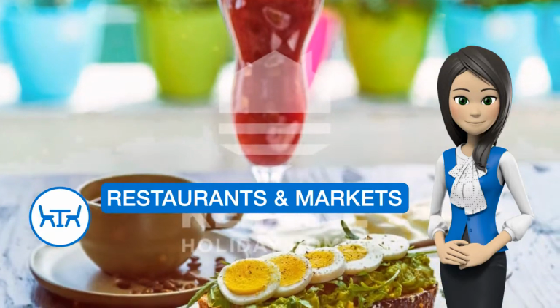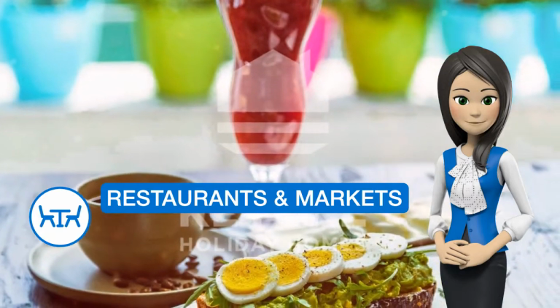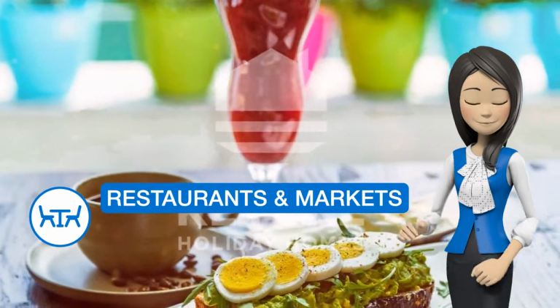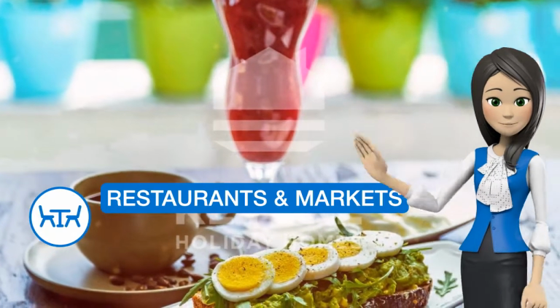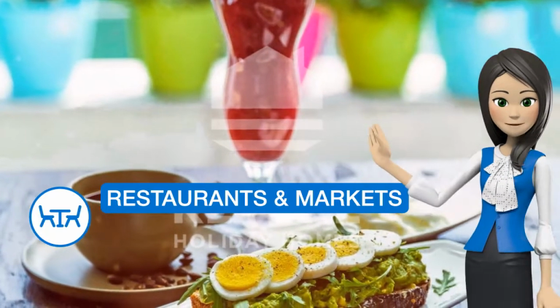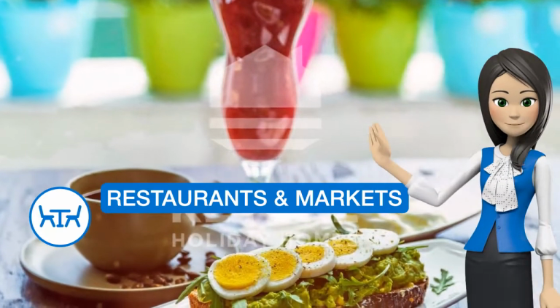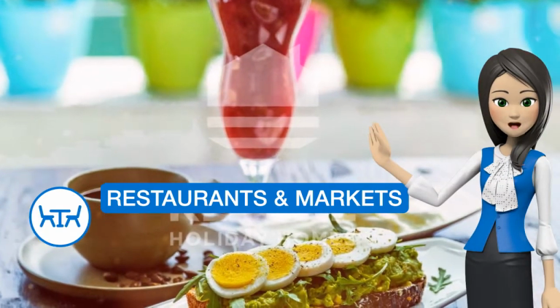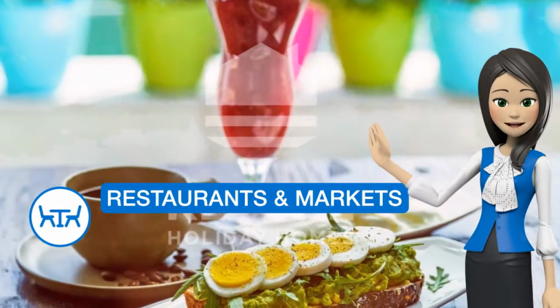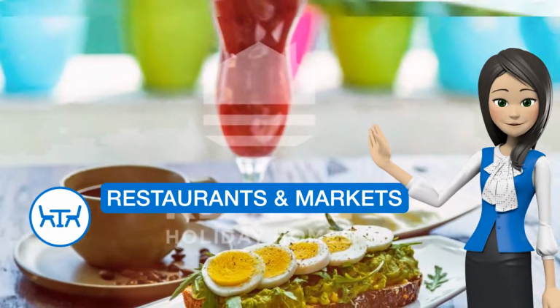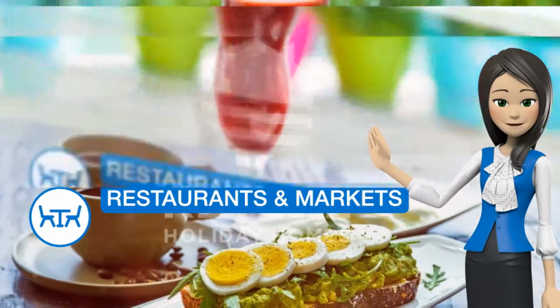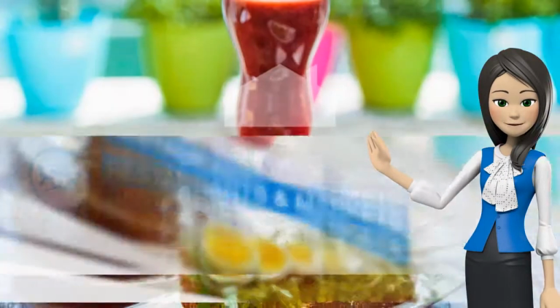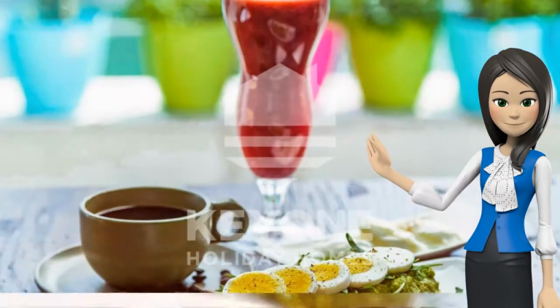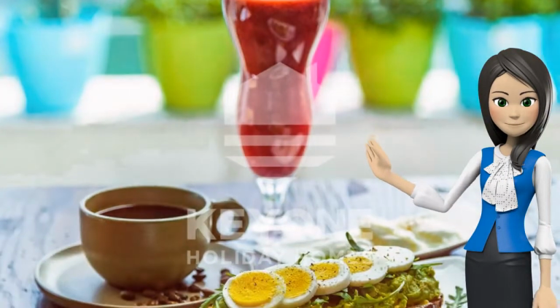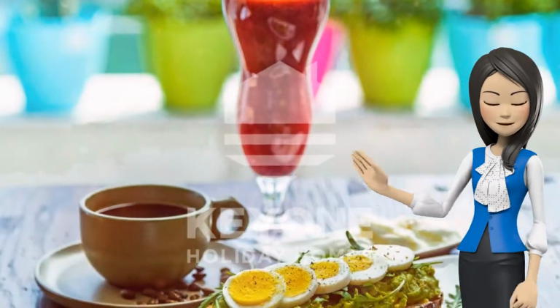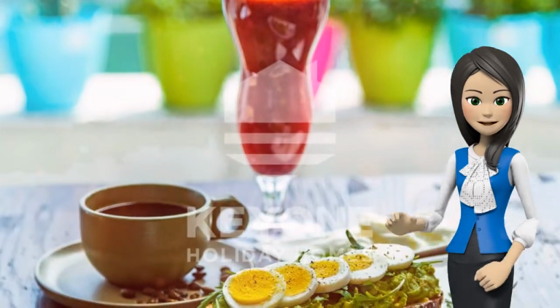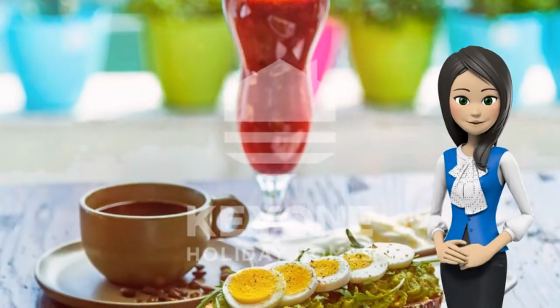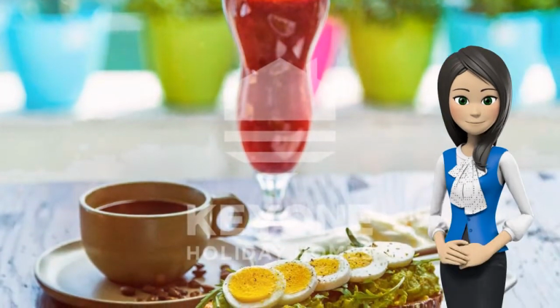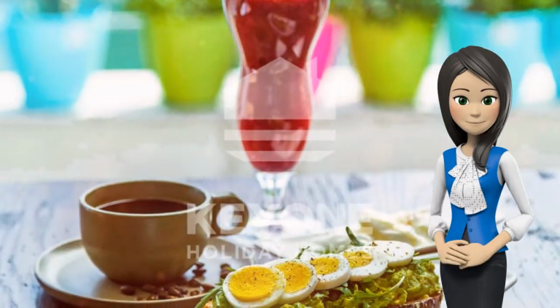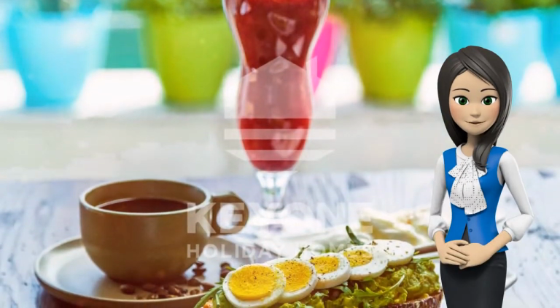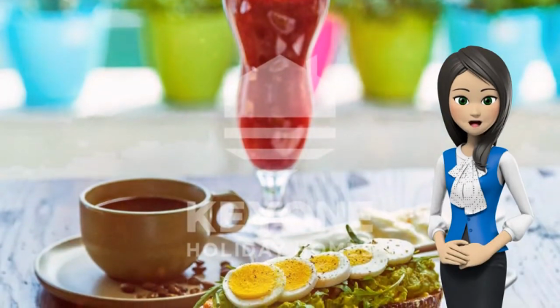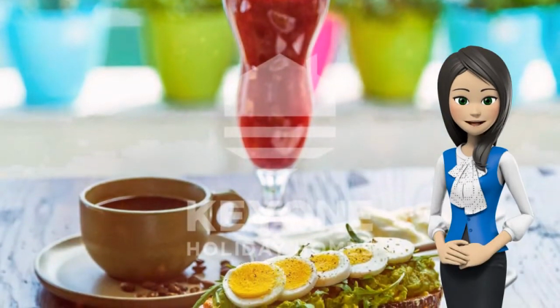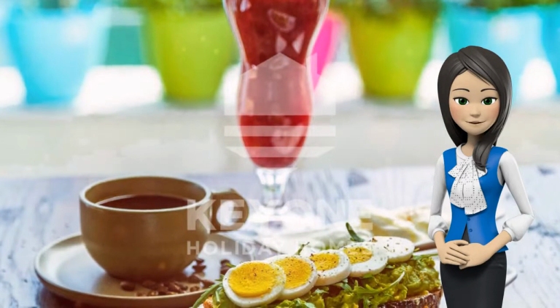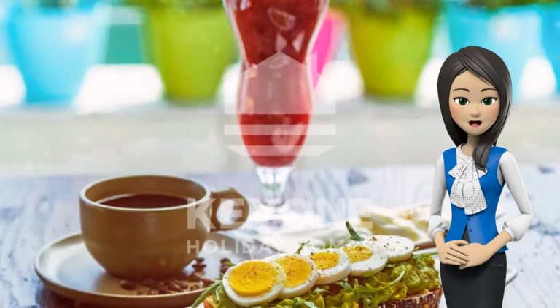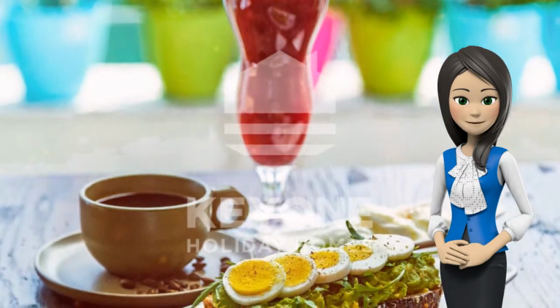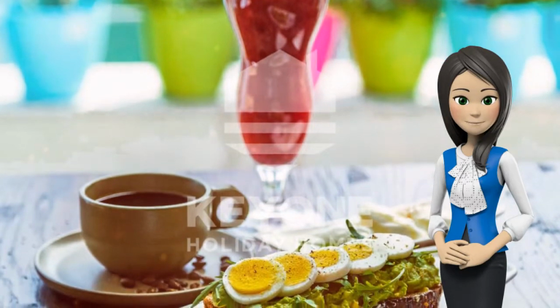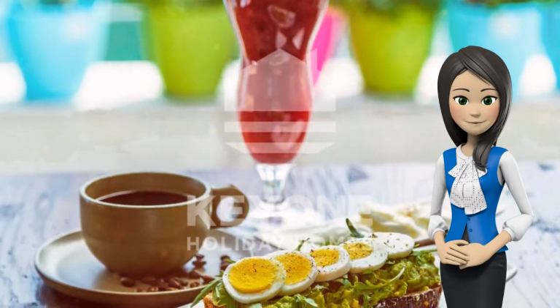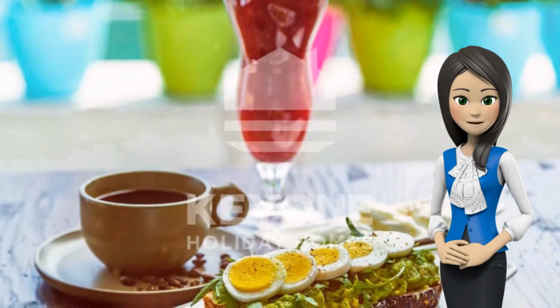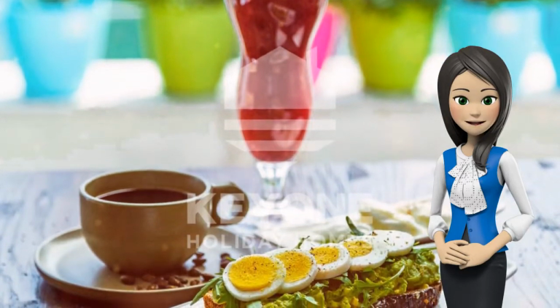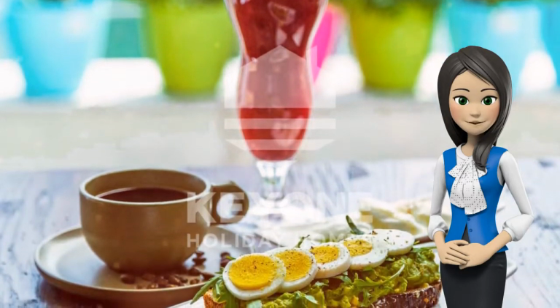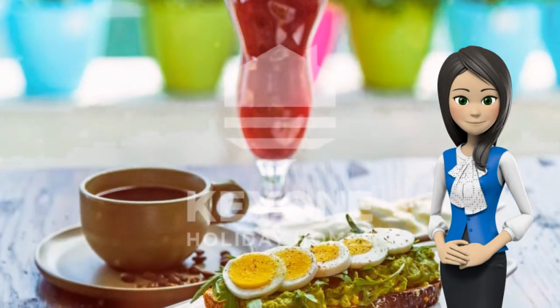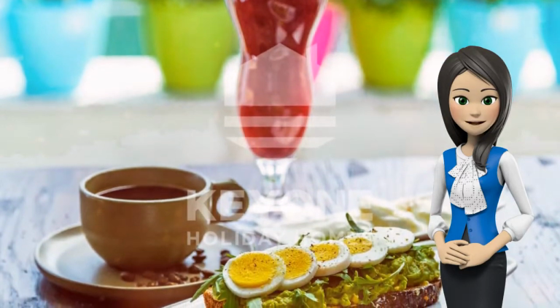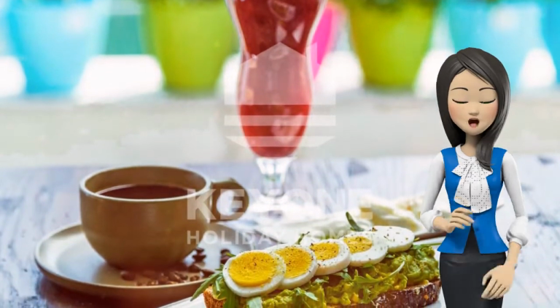The nearest airport is Dubai Airport, 32.2 km from Dusit Residence Apartments, Kiwan.